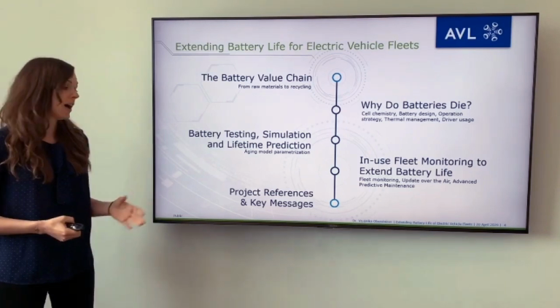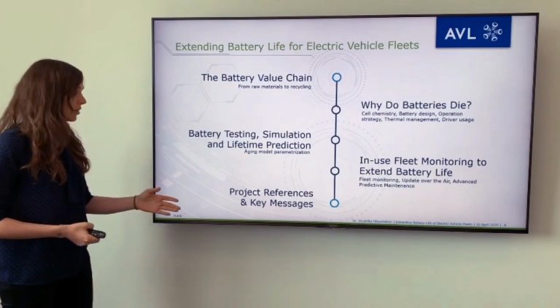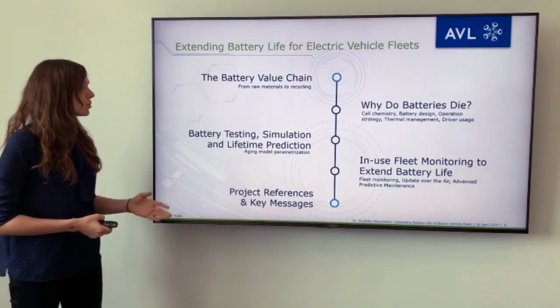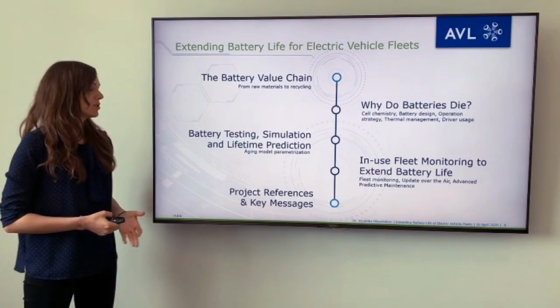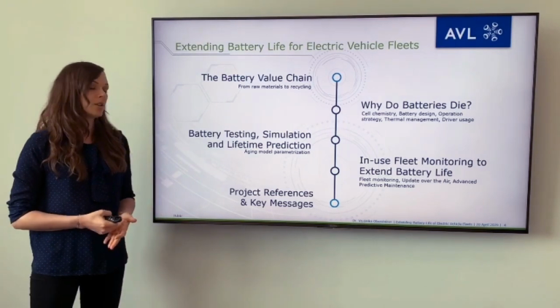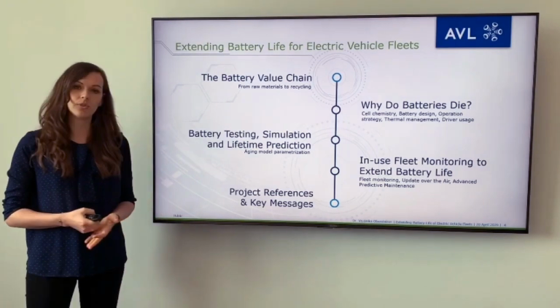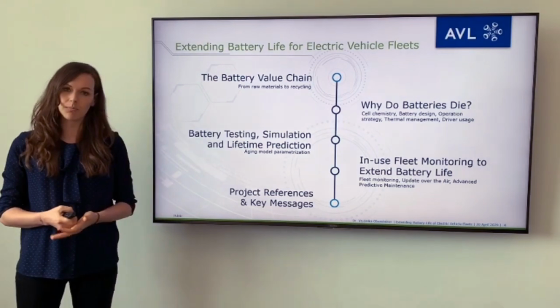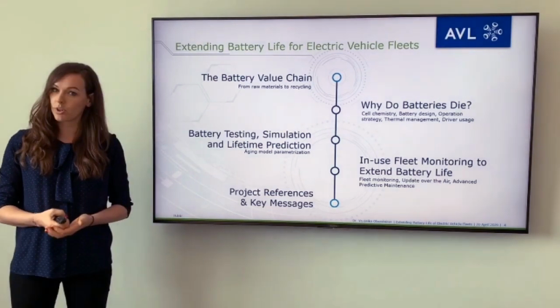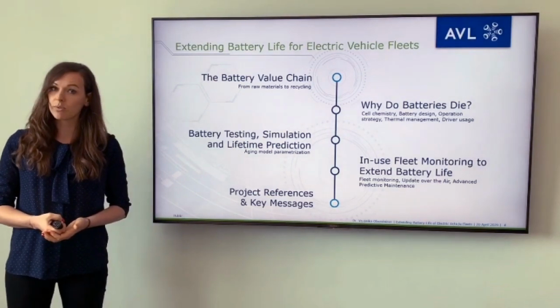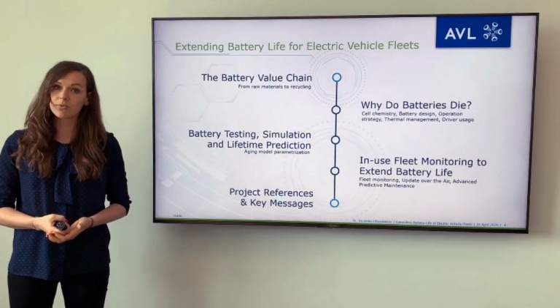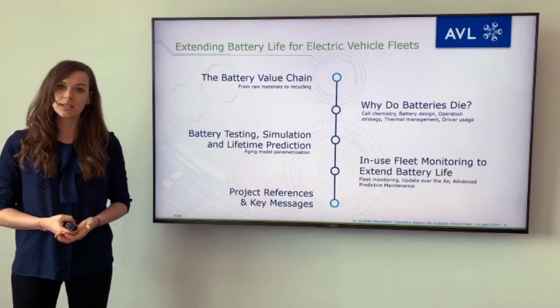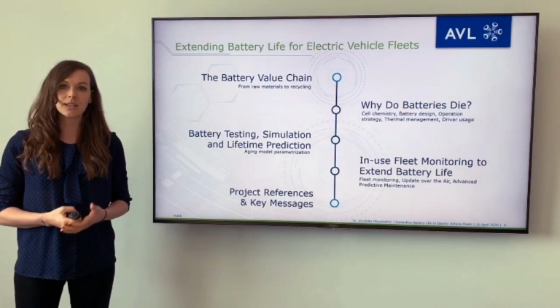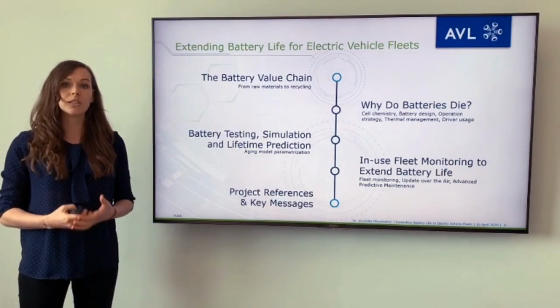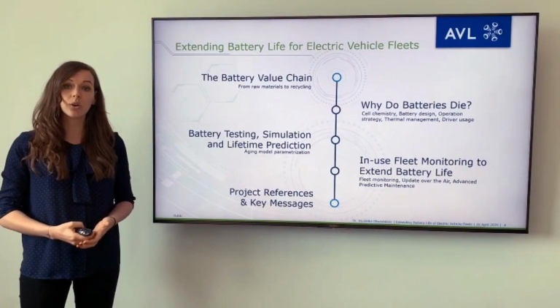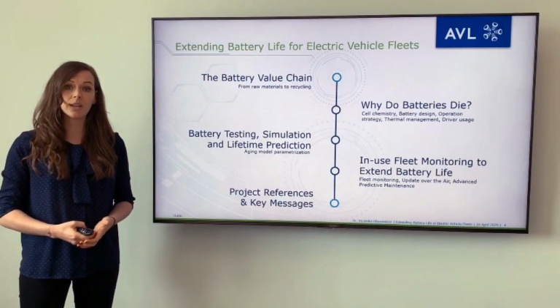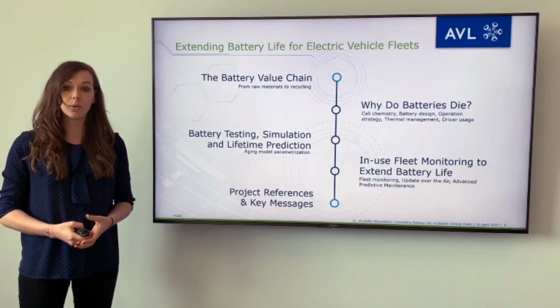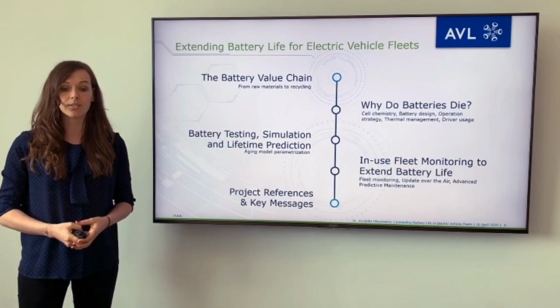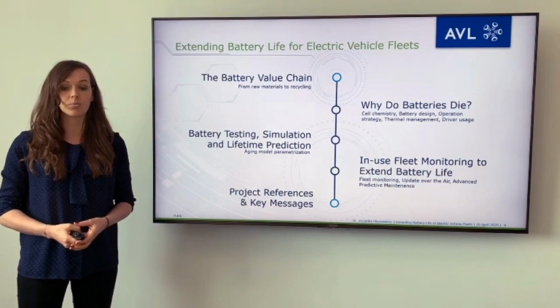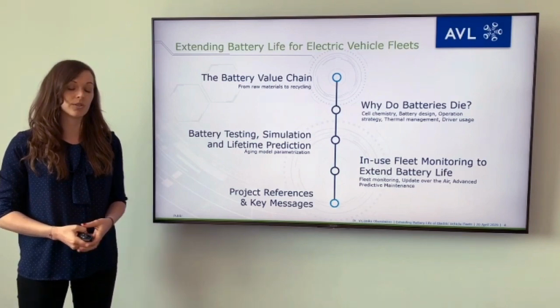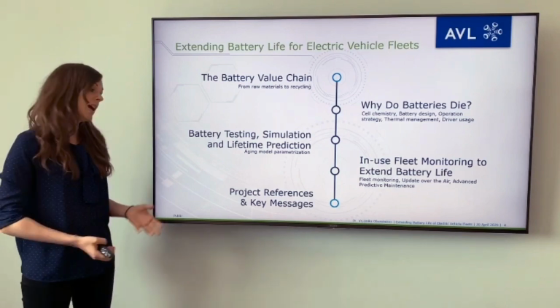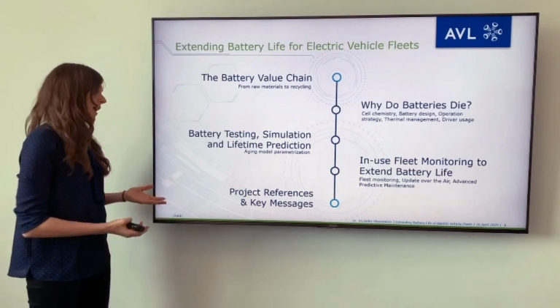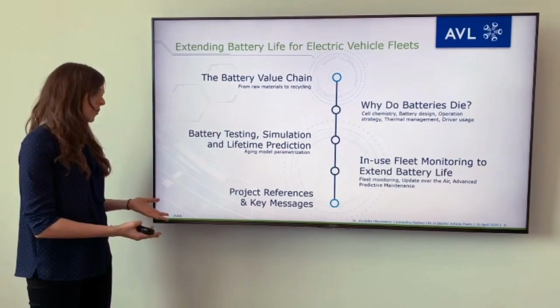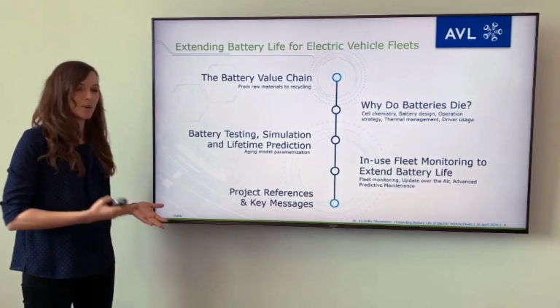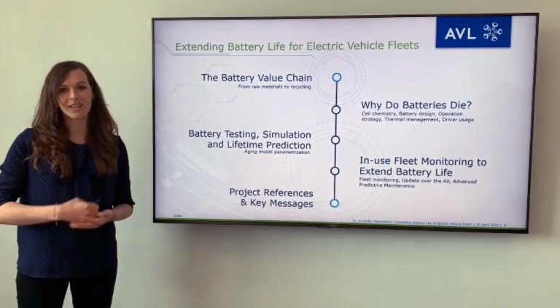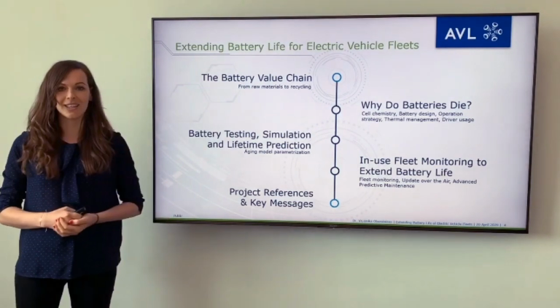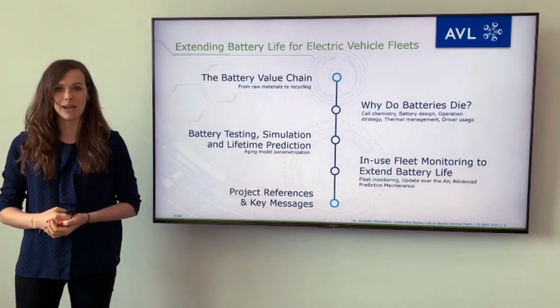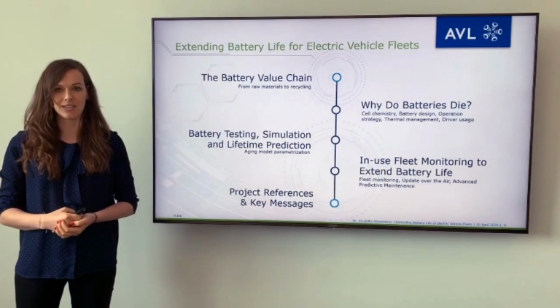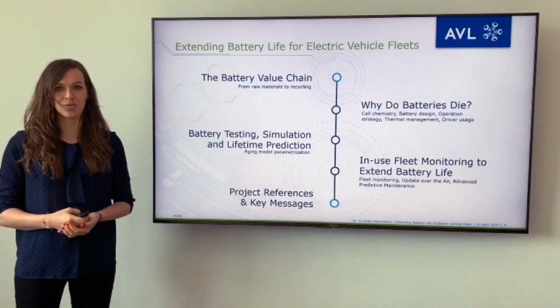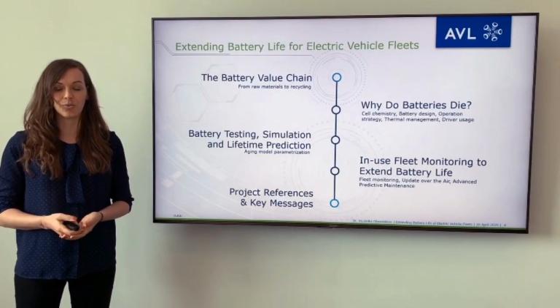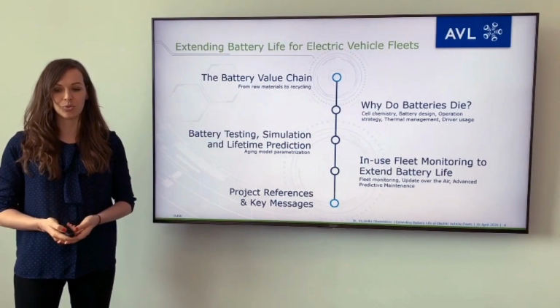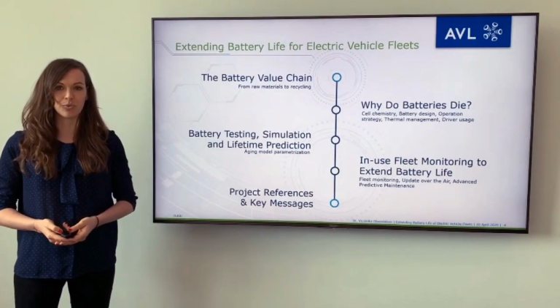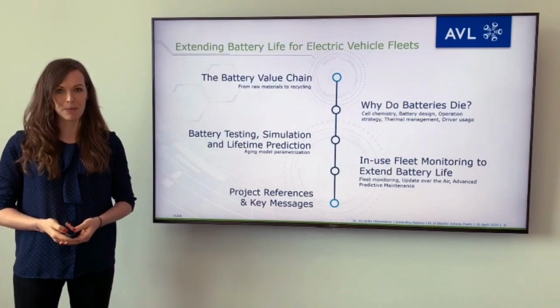I also want to give you some project references that we have already done with customers and of course a key message for you to remember.